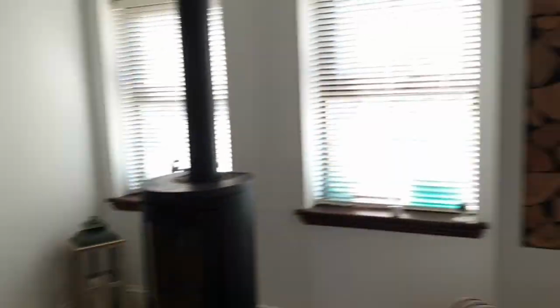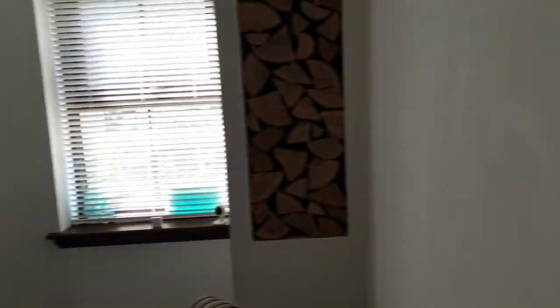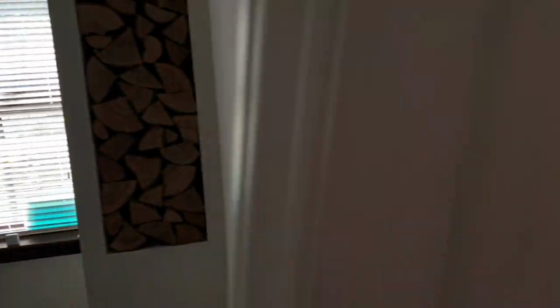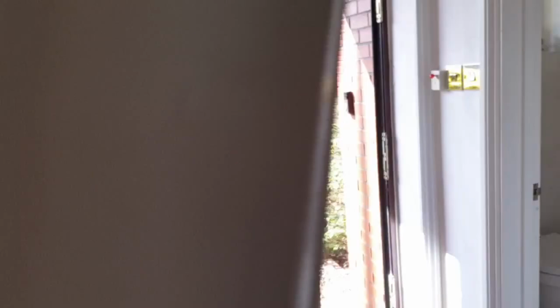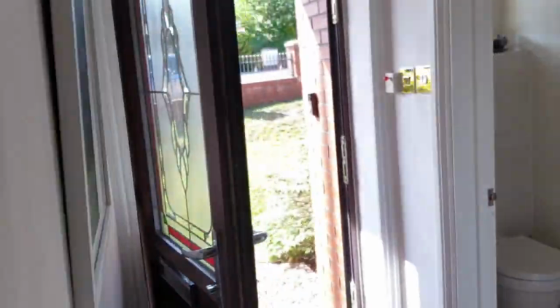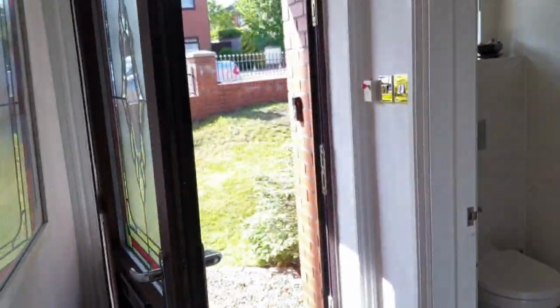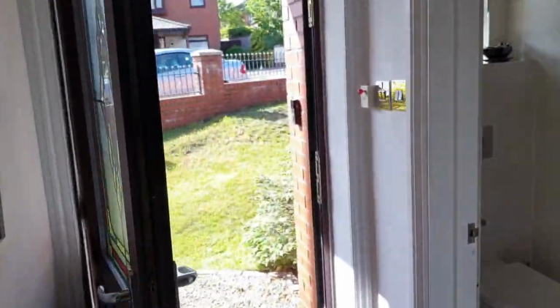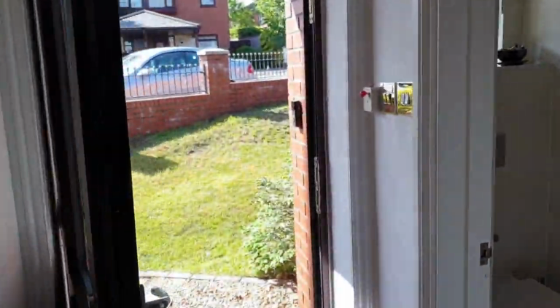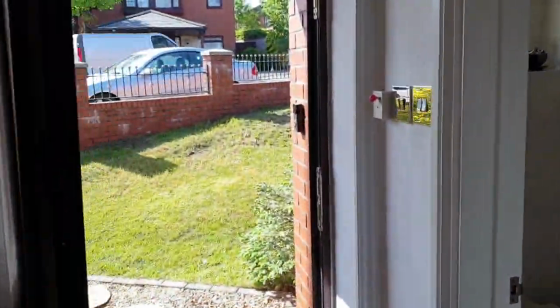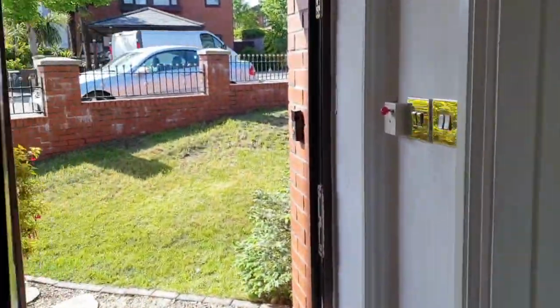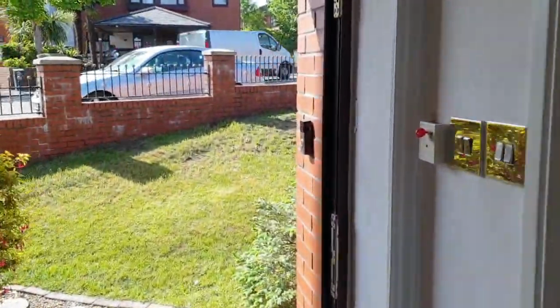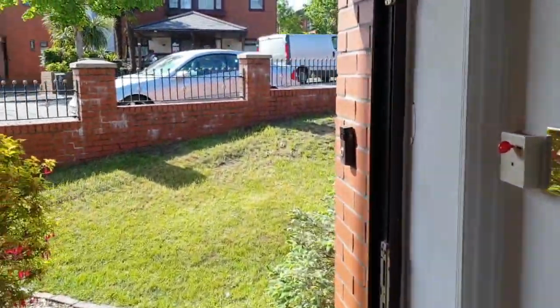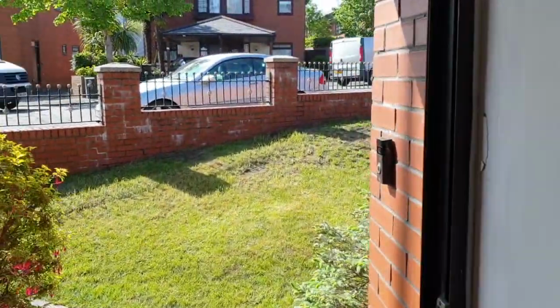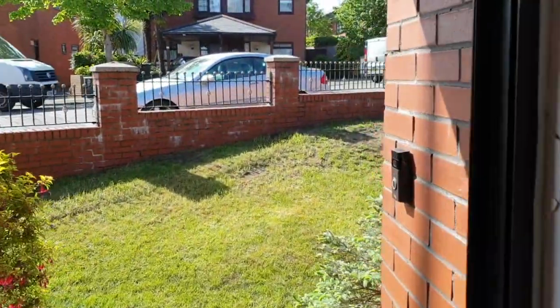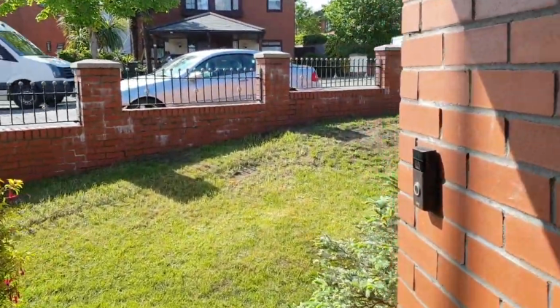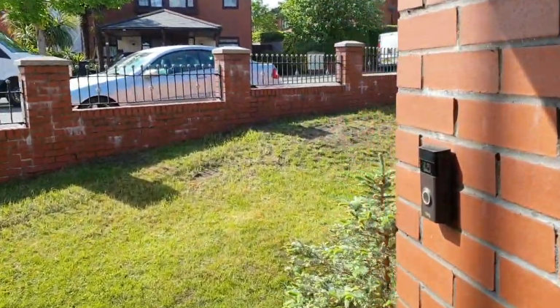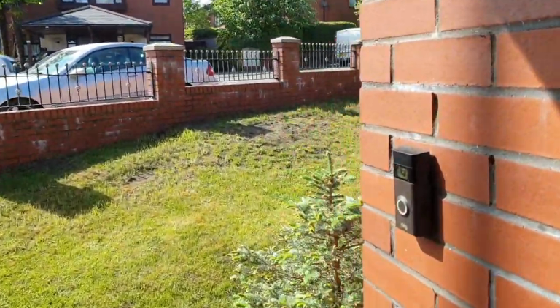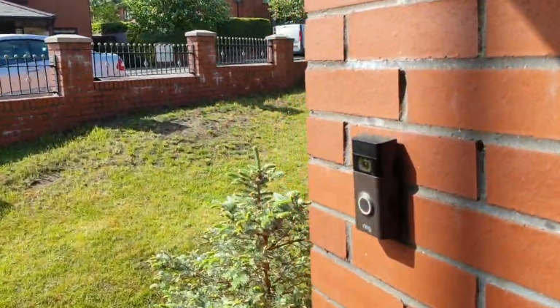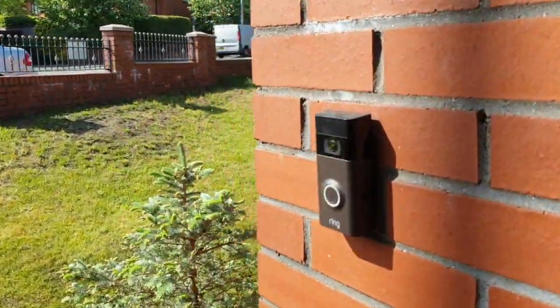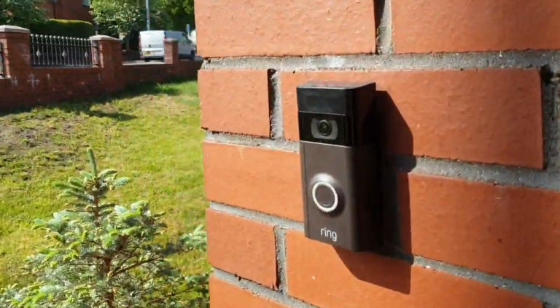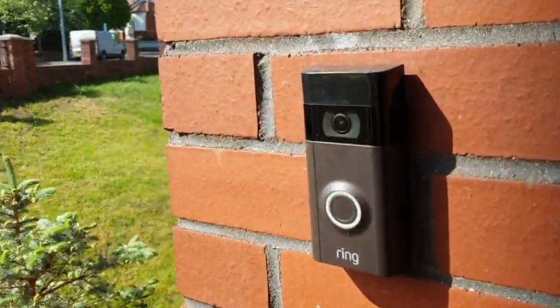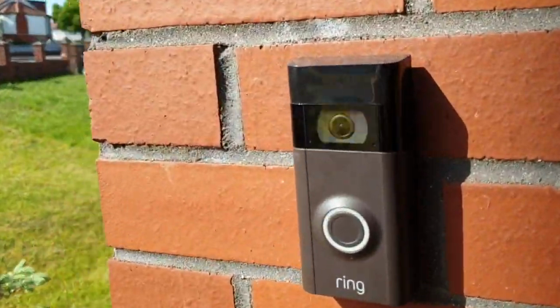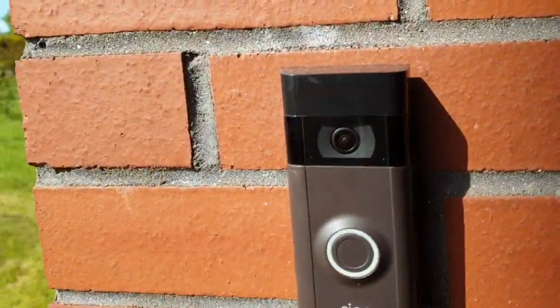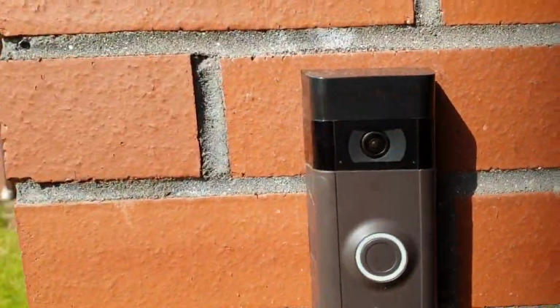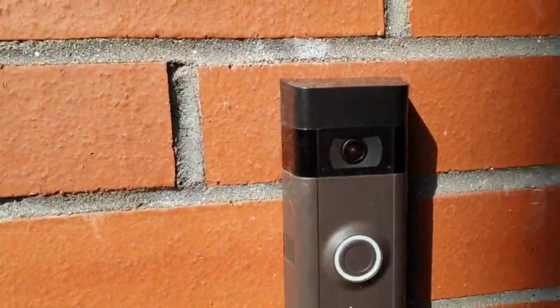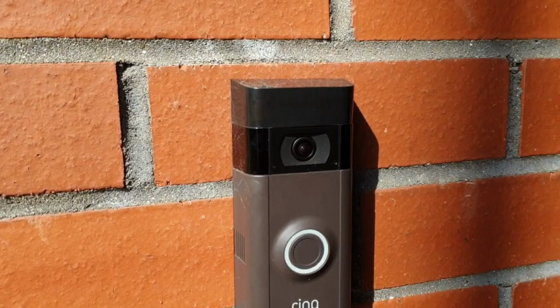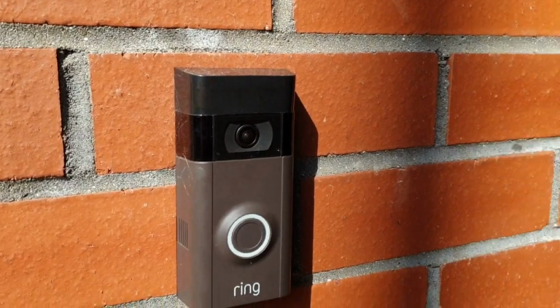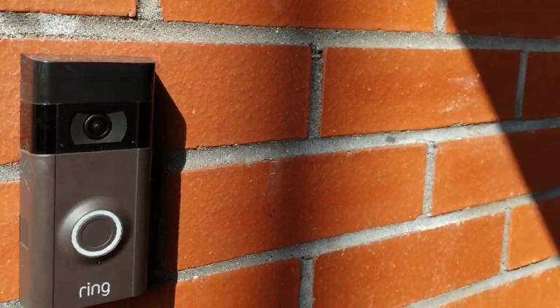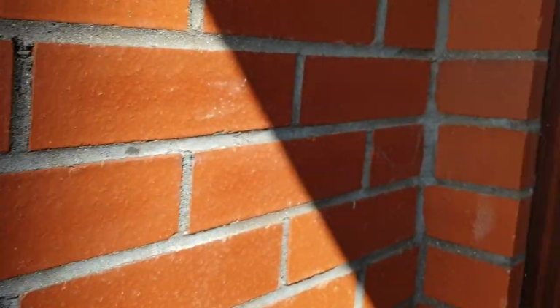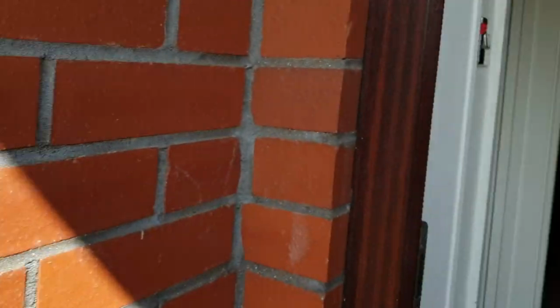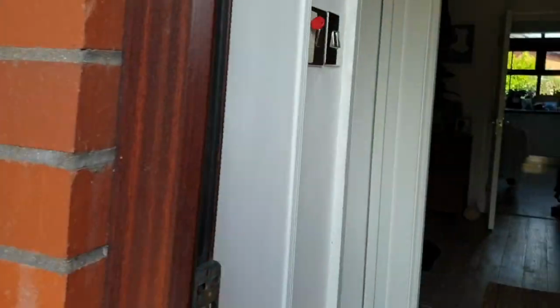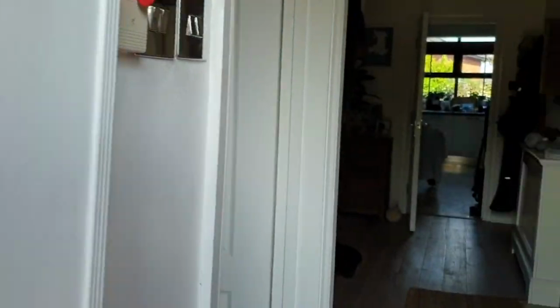Let's start by triggering the motion on the Ring doorbell first.